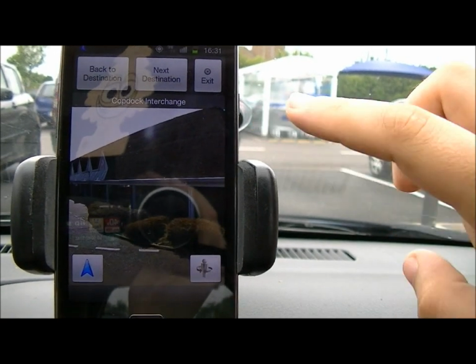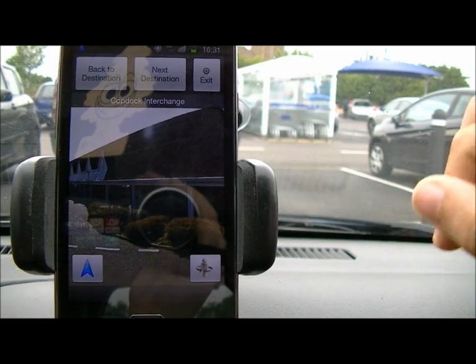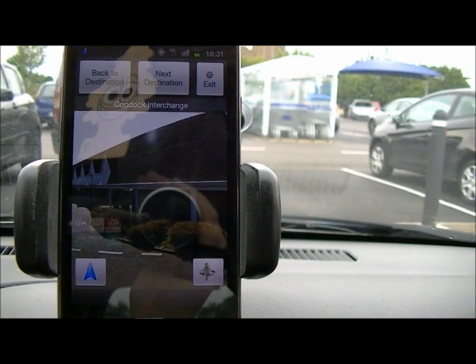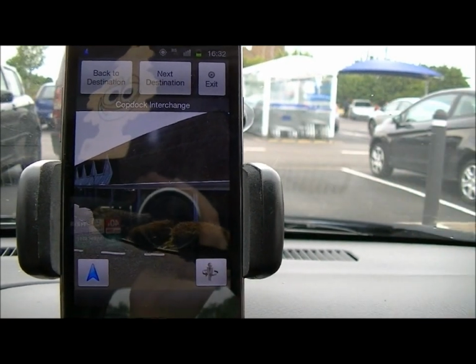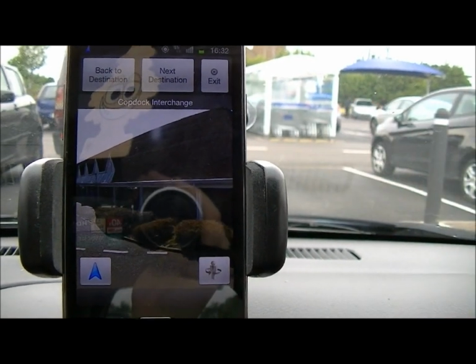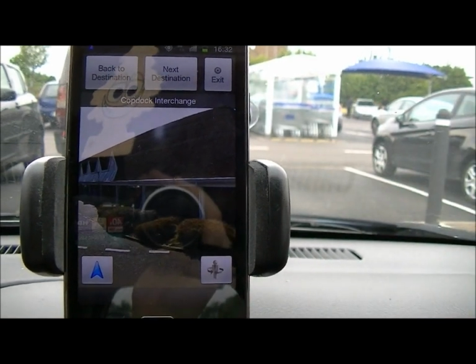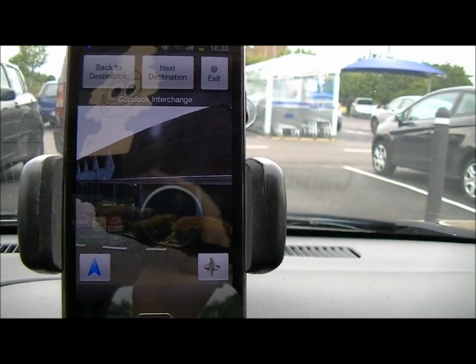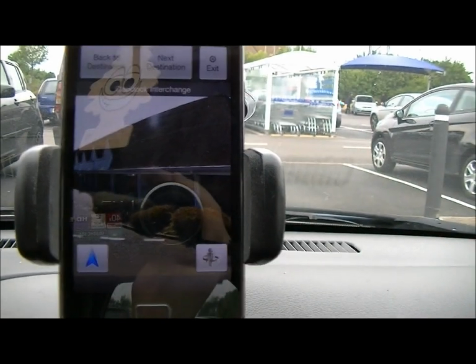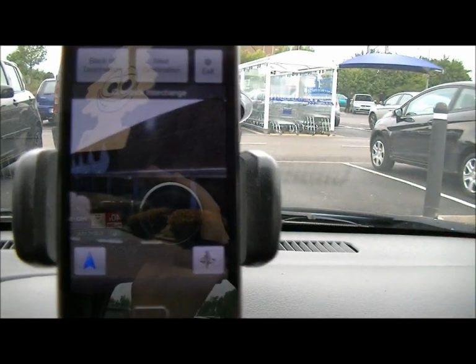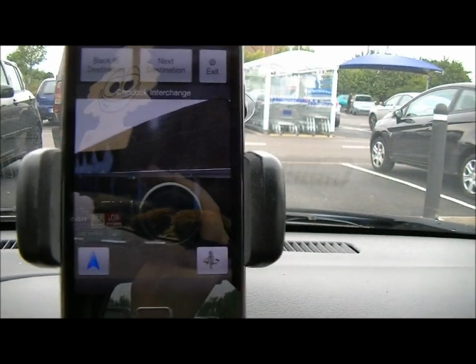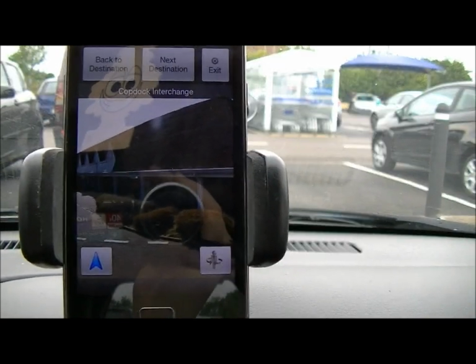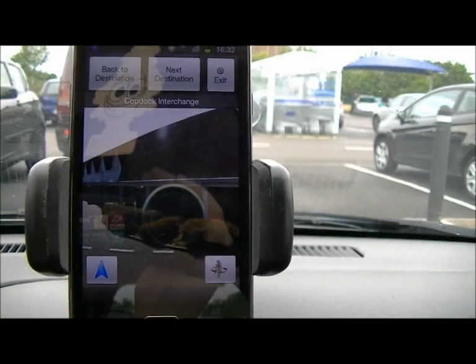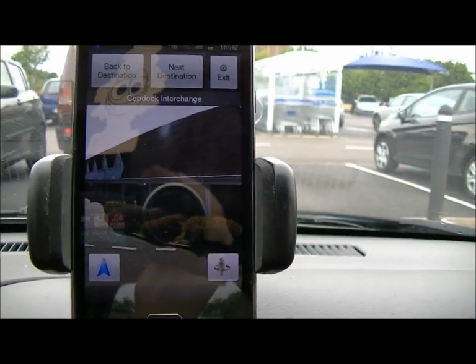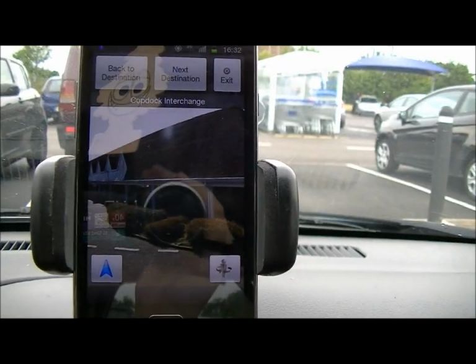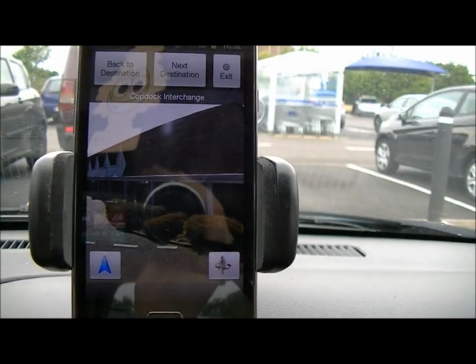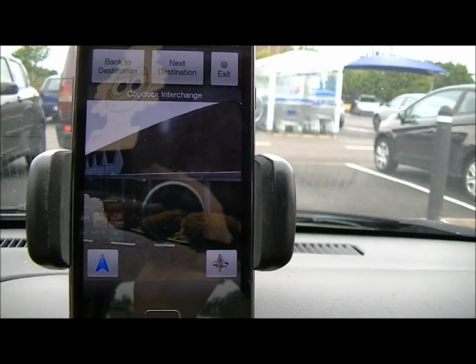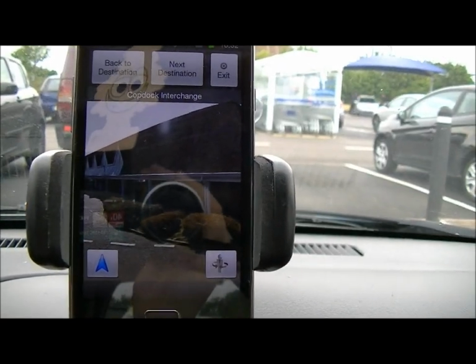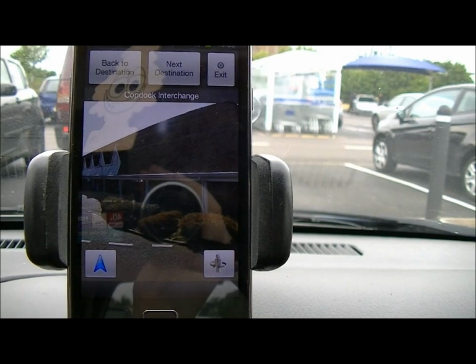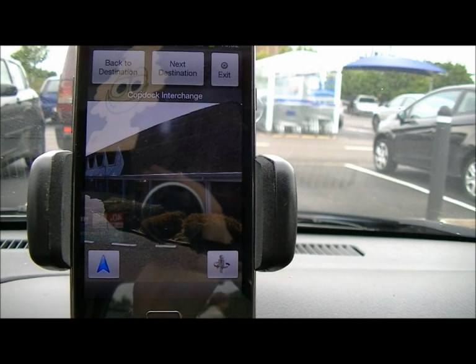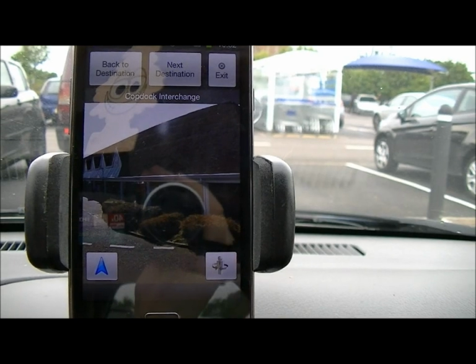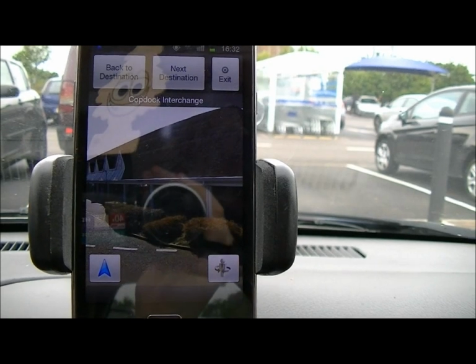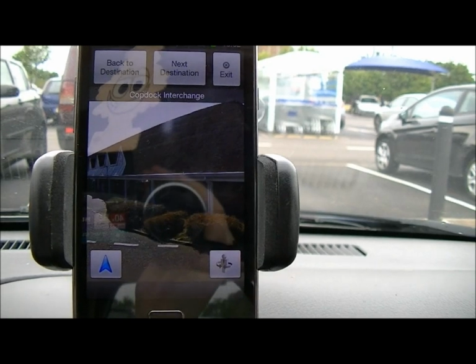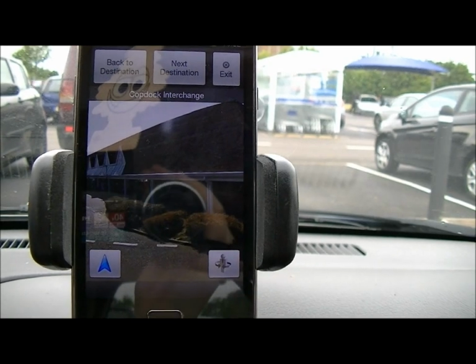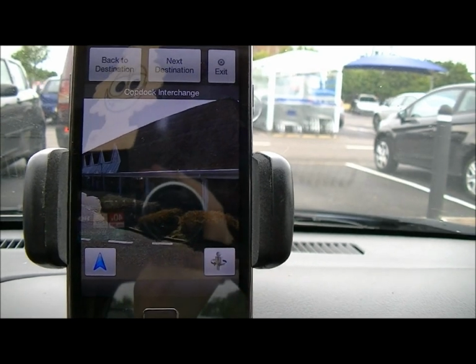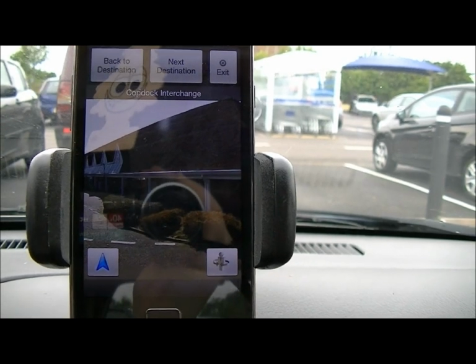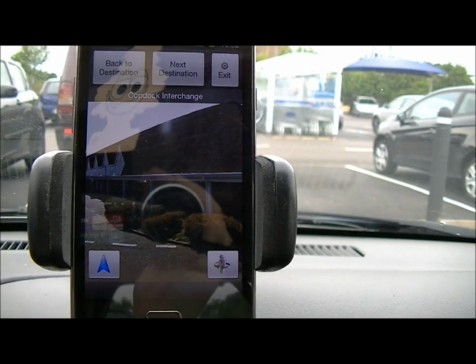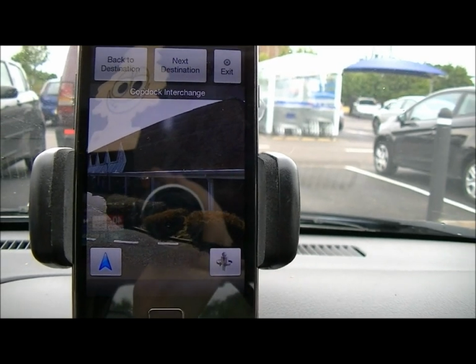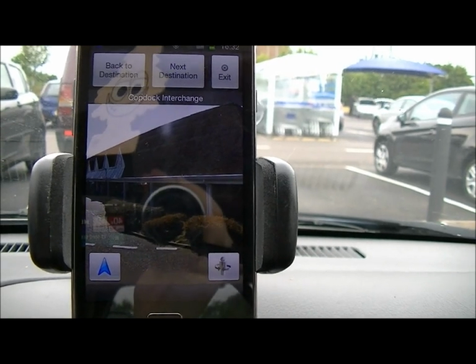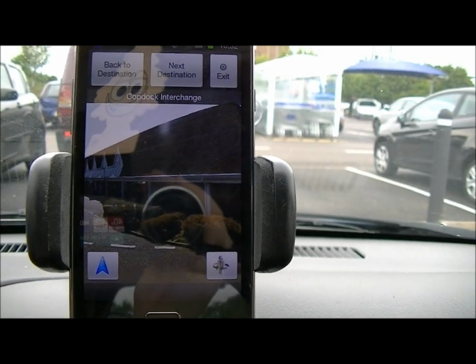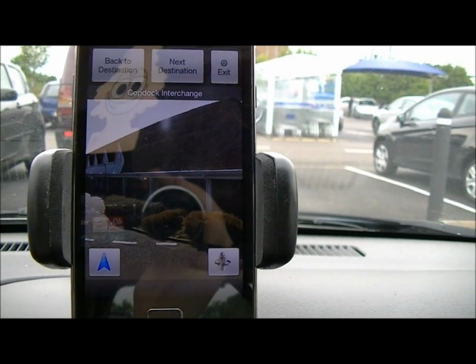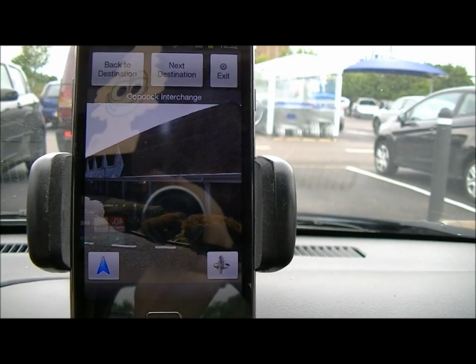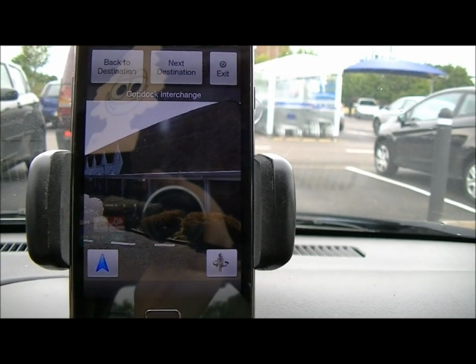The next thing we'll show is just a quick look at driving in a normal situation and also taking a wrong turn.